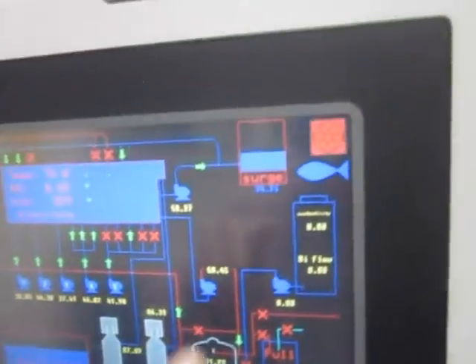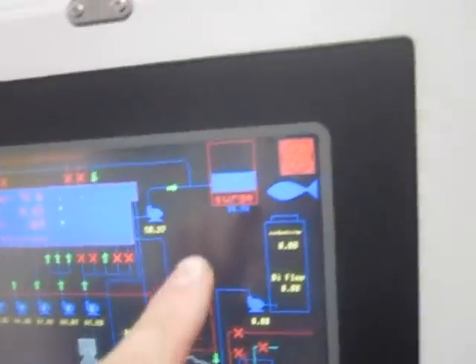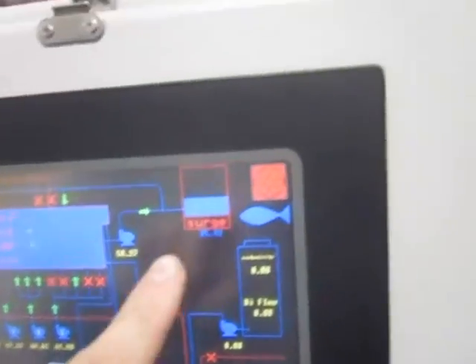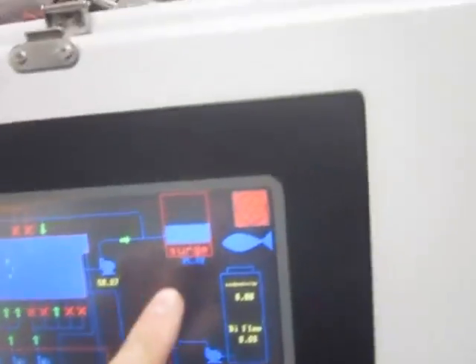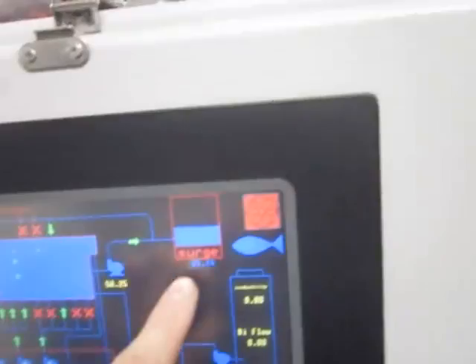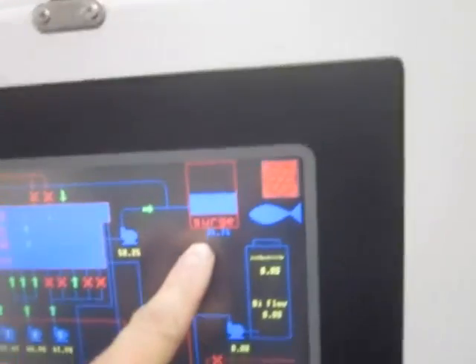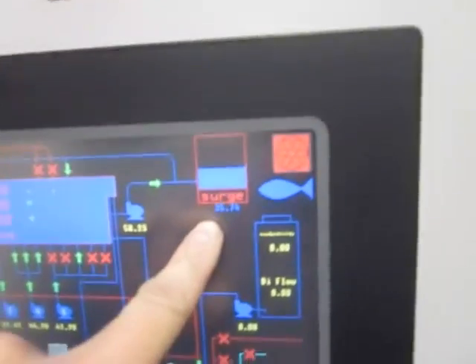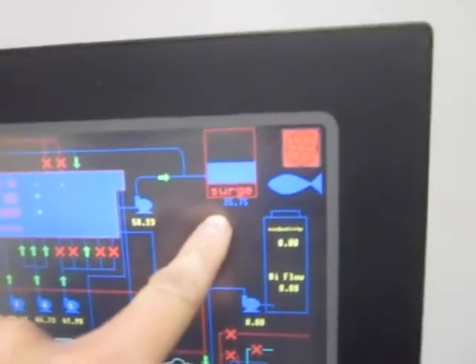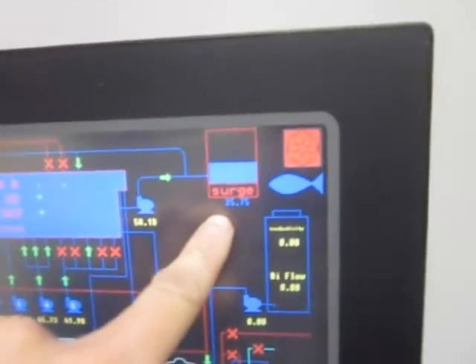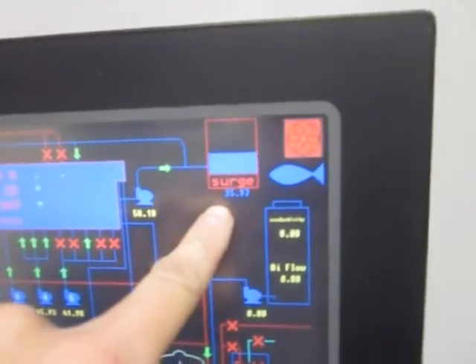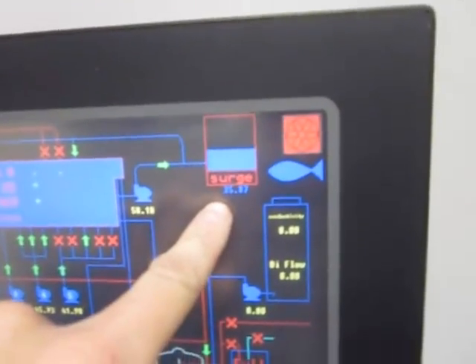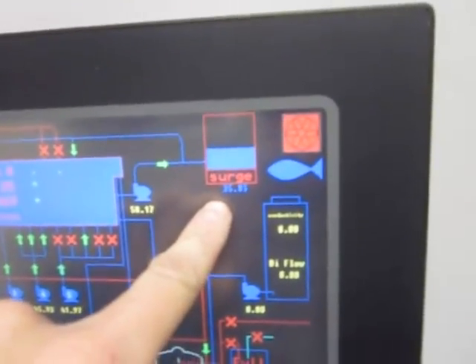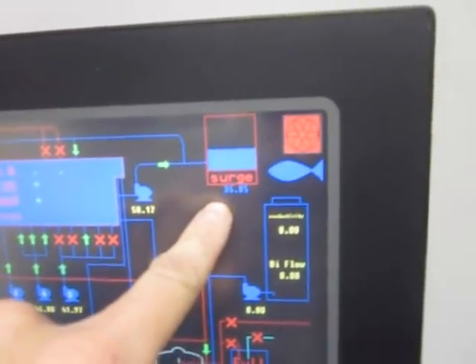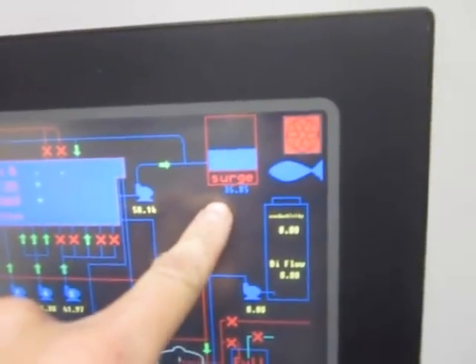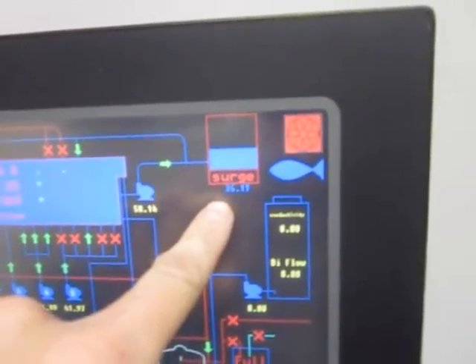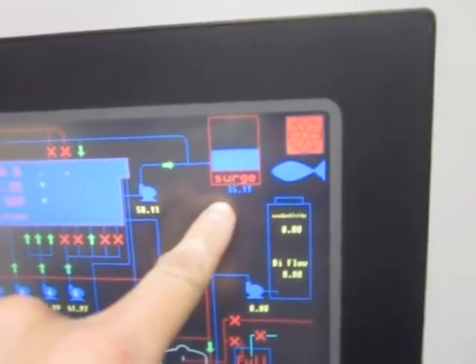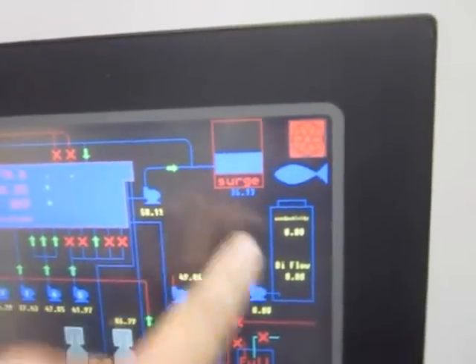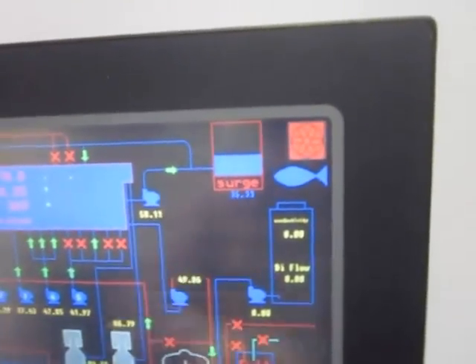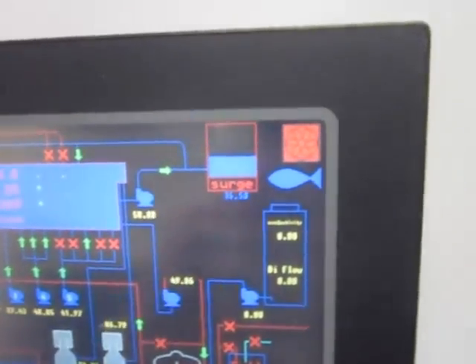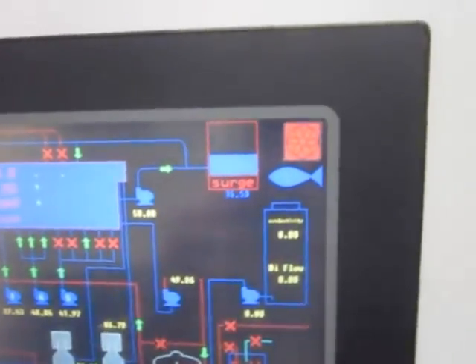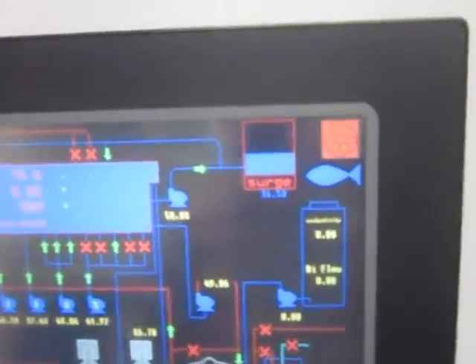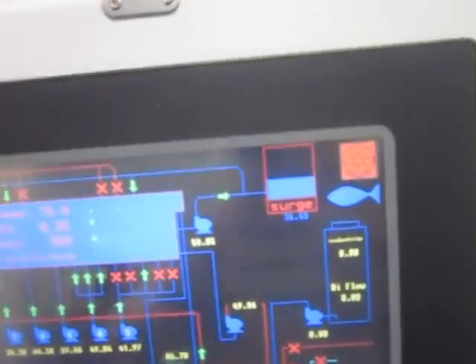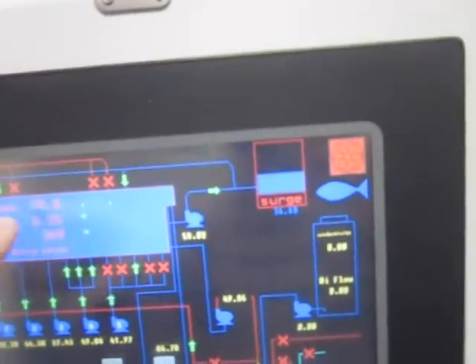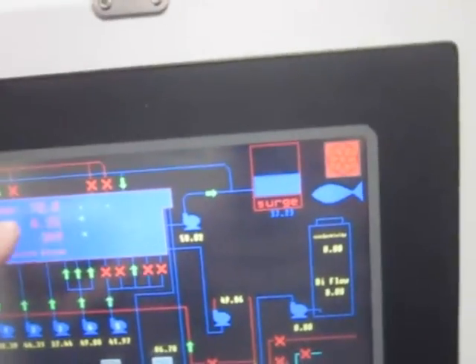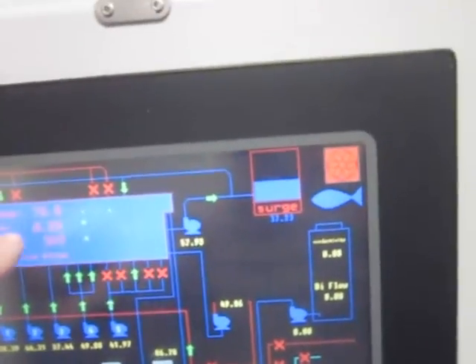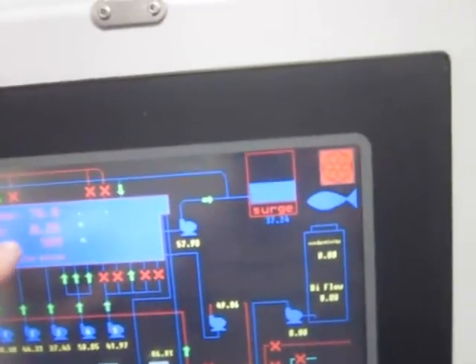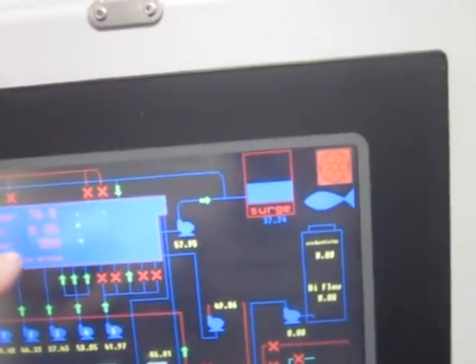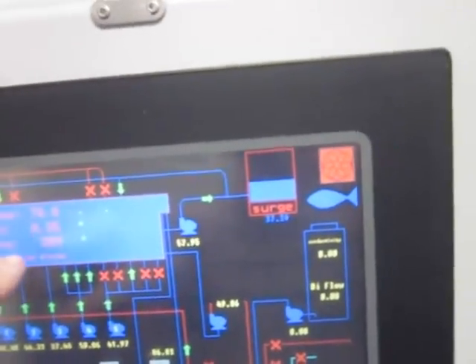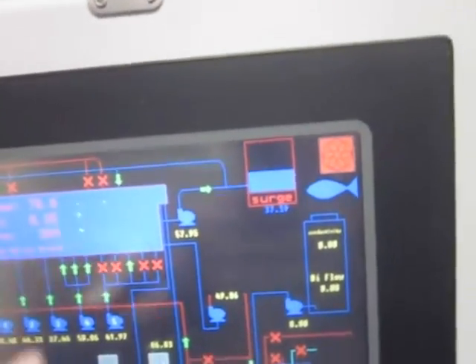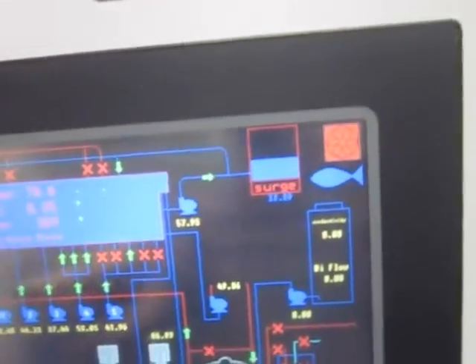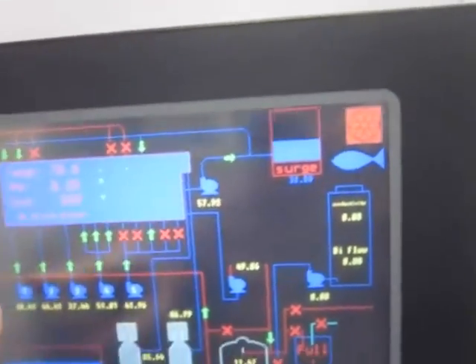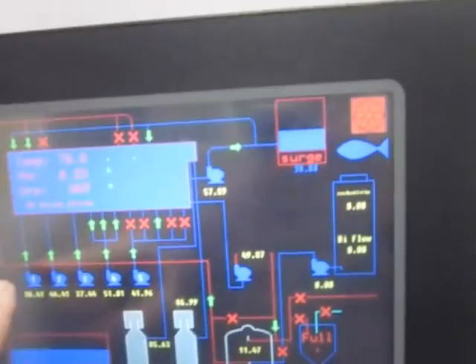As you can see right here, that's showing the level of the surge tank upstairs, your temperature, your pH, your ORP.